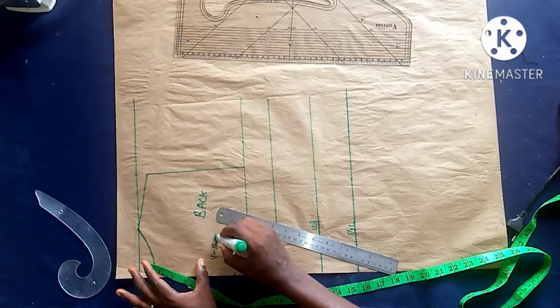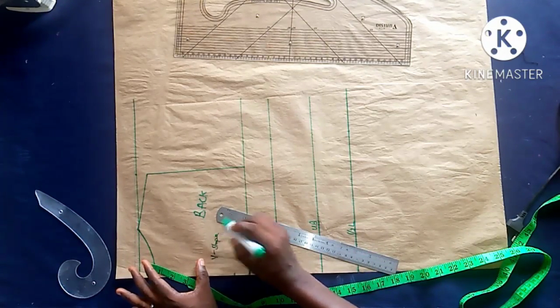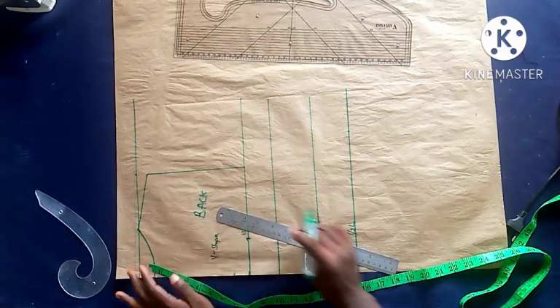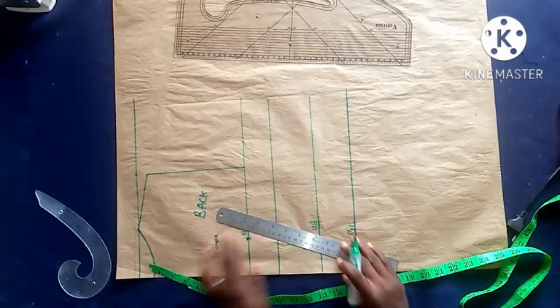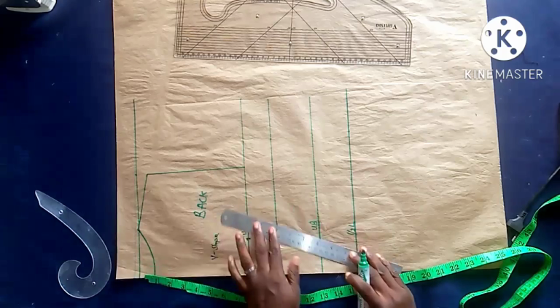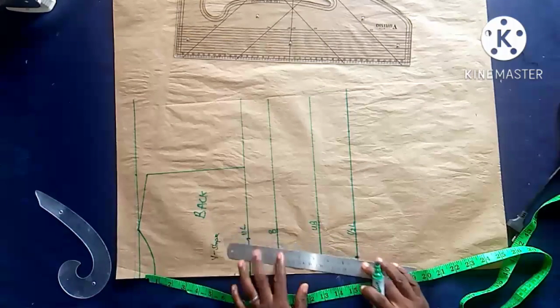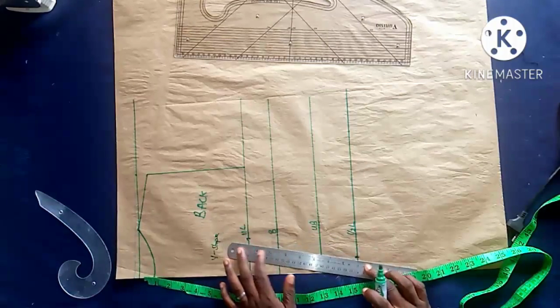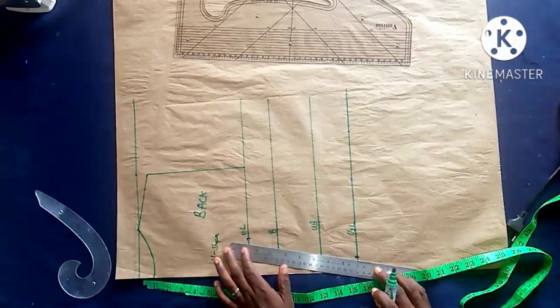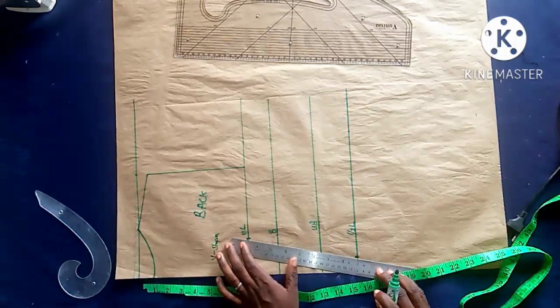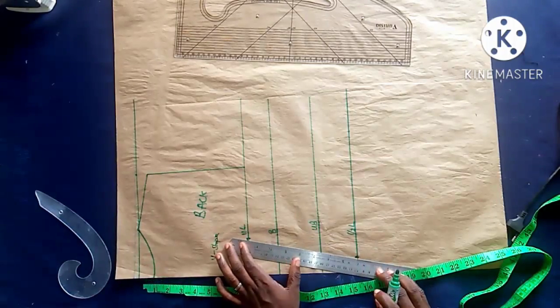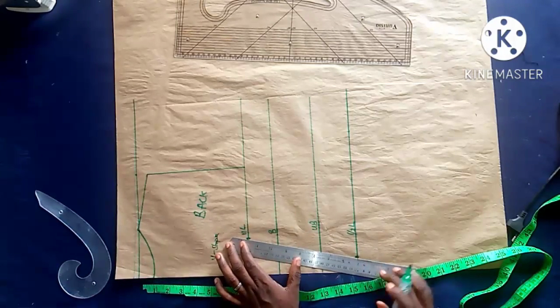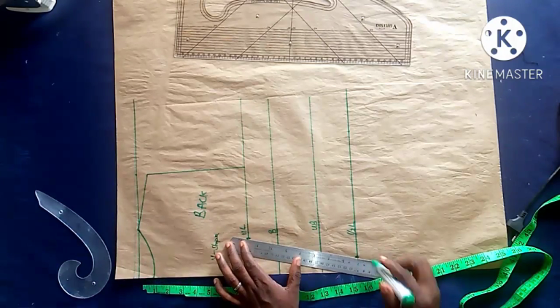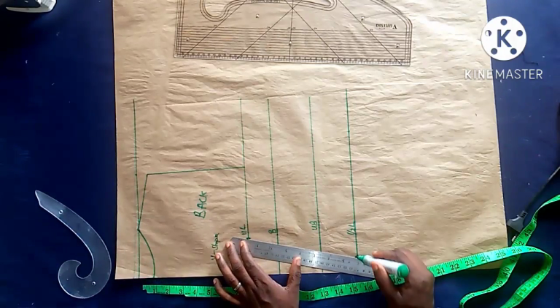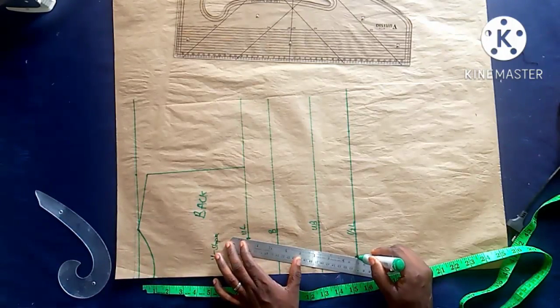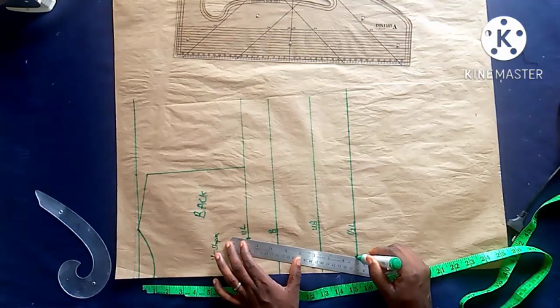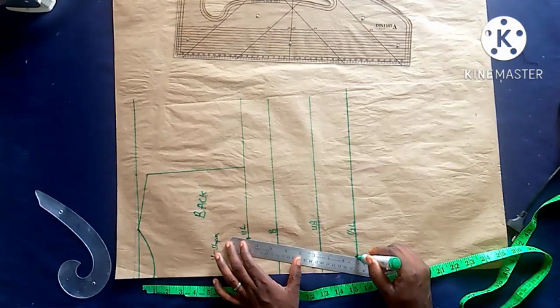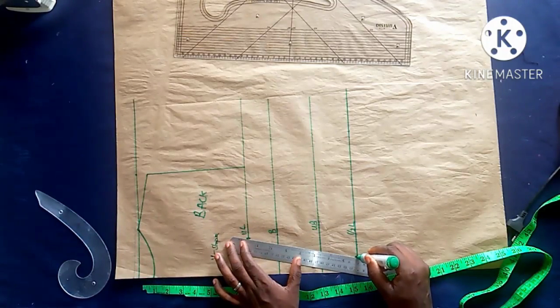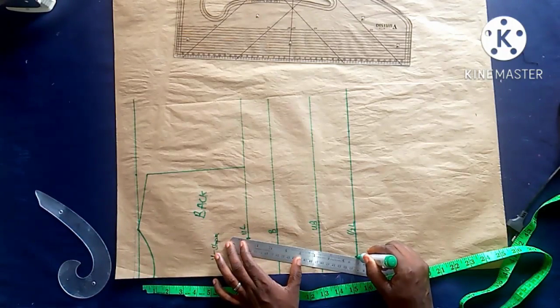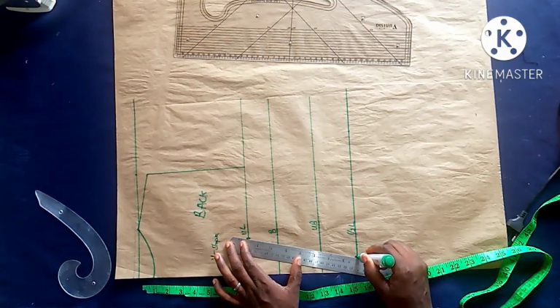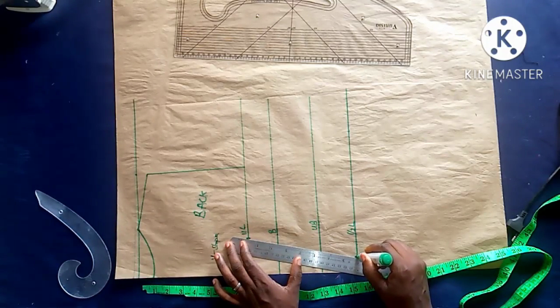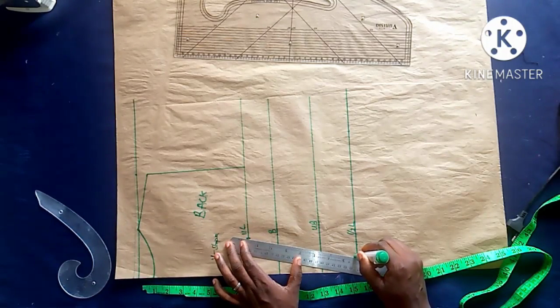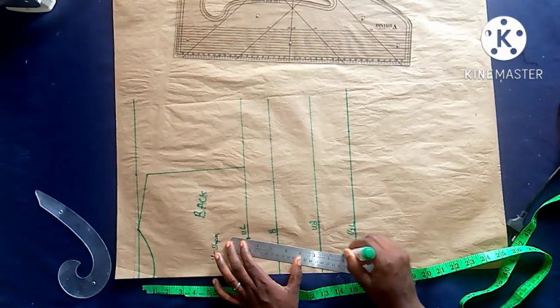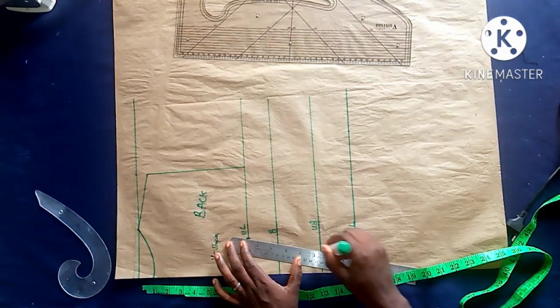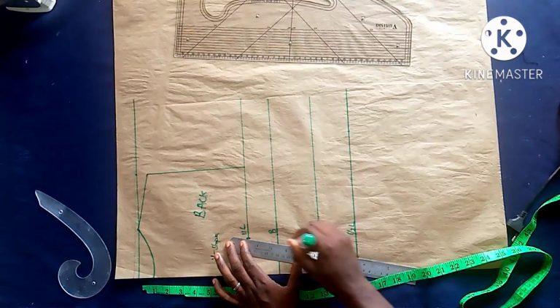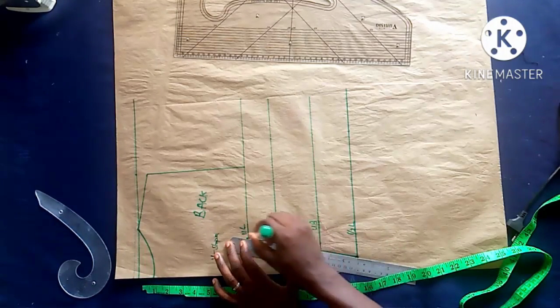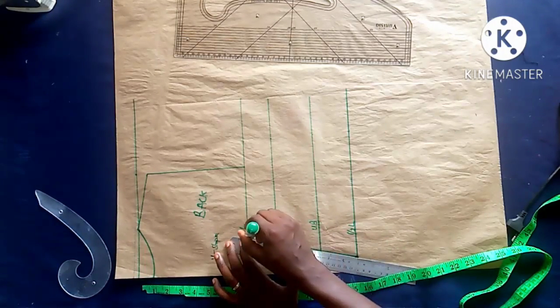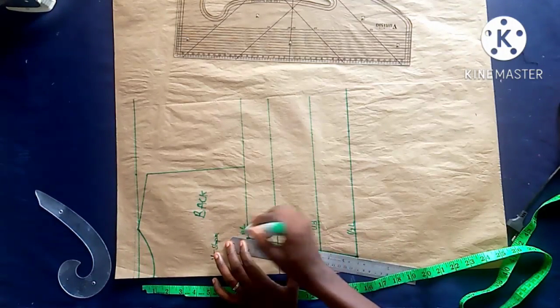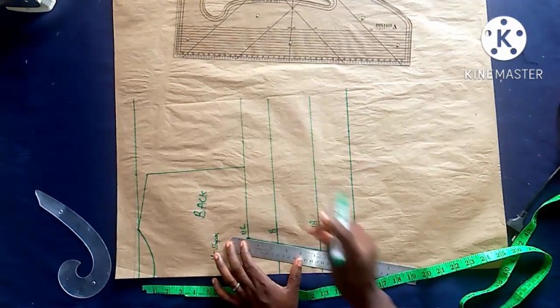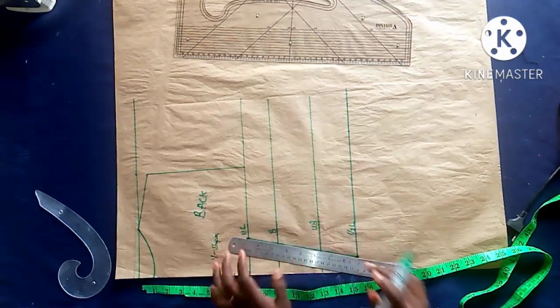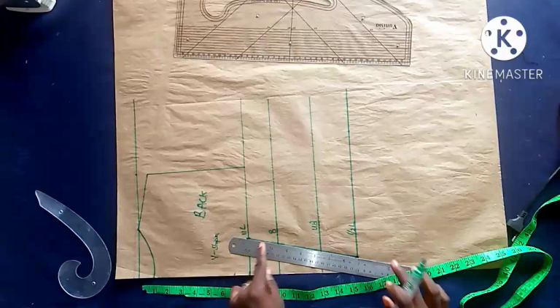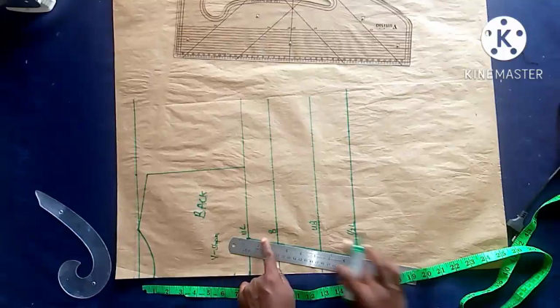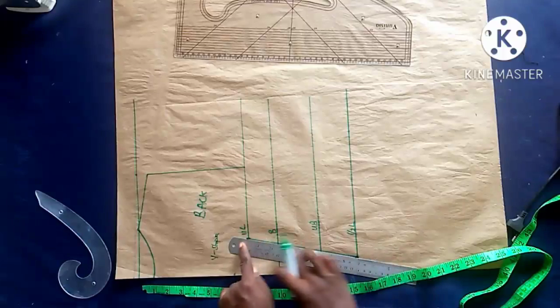I want a V-shape for the lacing — the lacing style depends on your choice. The reason I'm making 2.5-inch spacing at the upper part is to achieve that V-shape for my lacing.